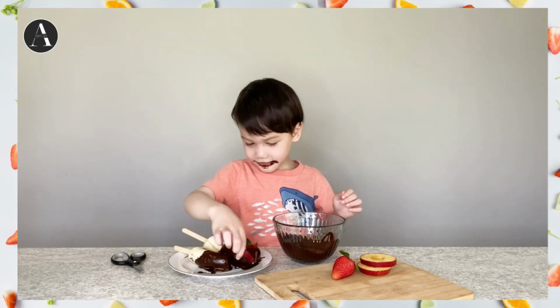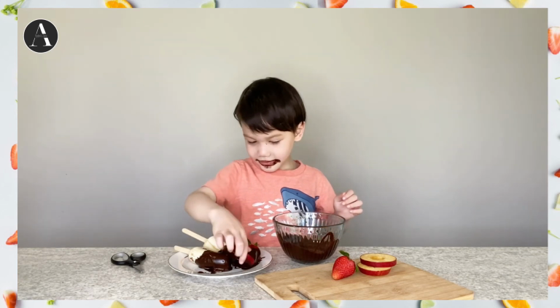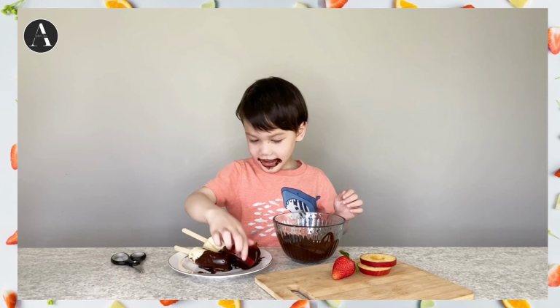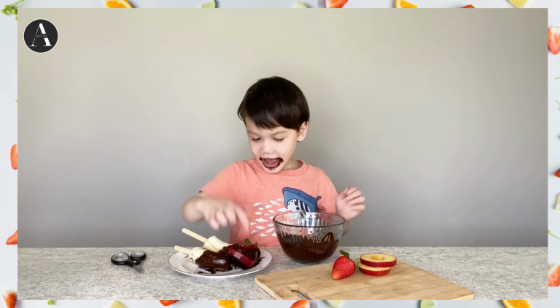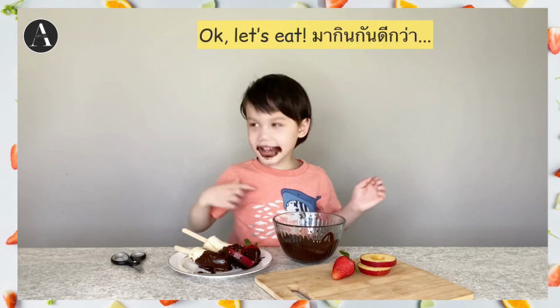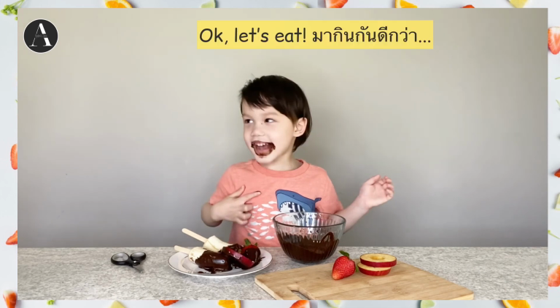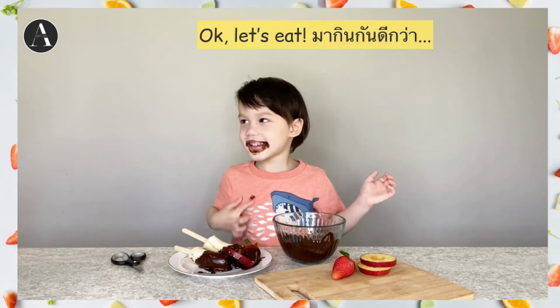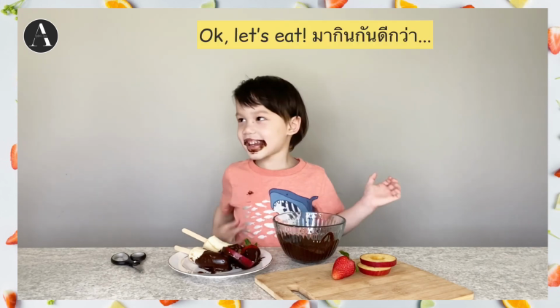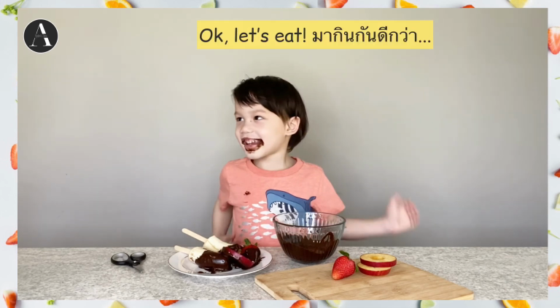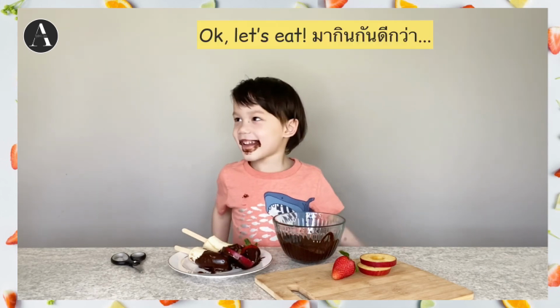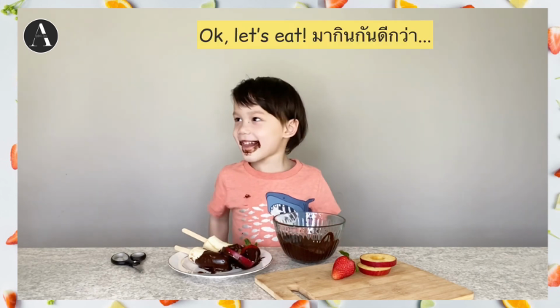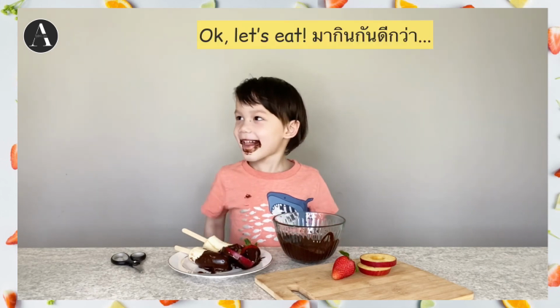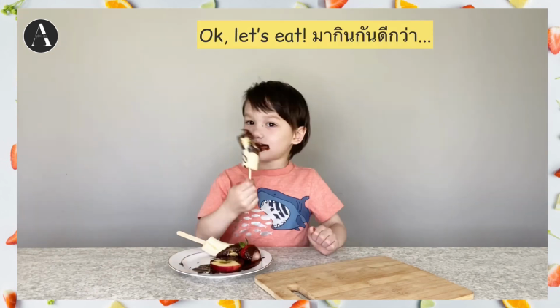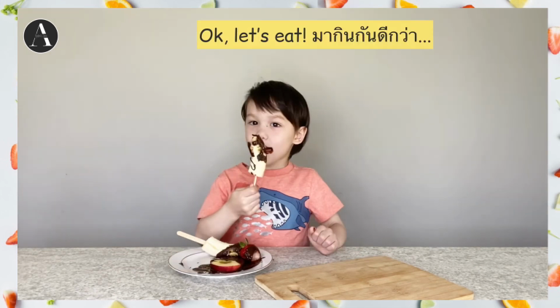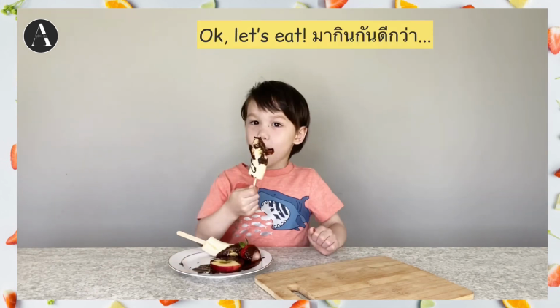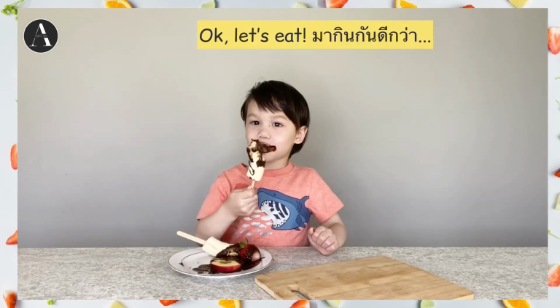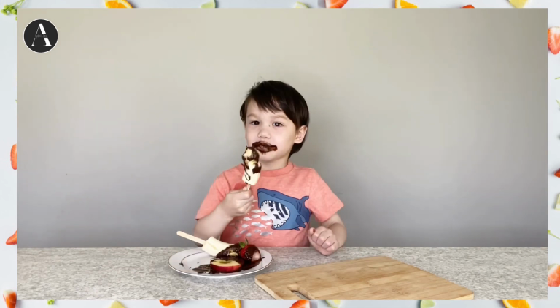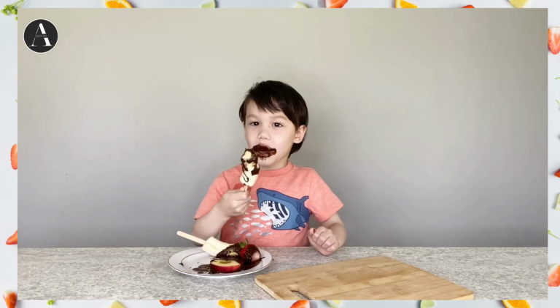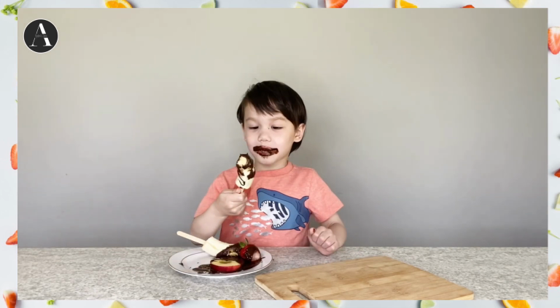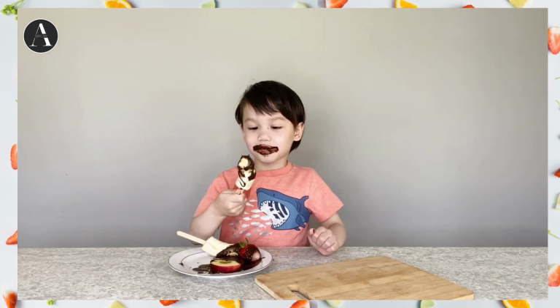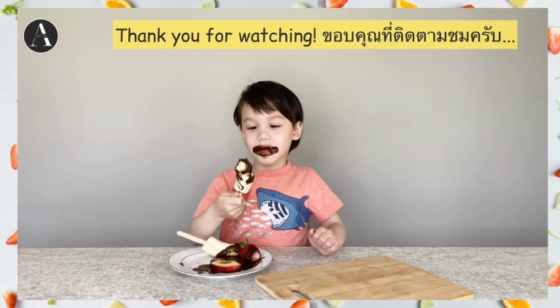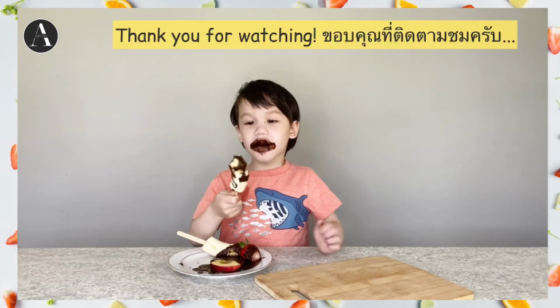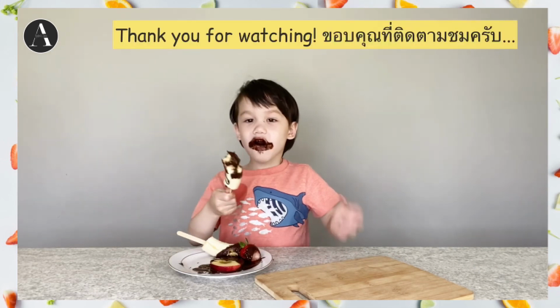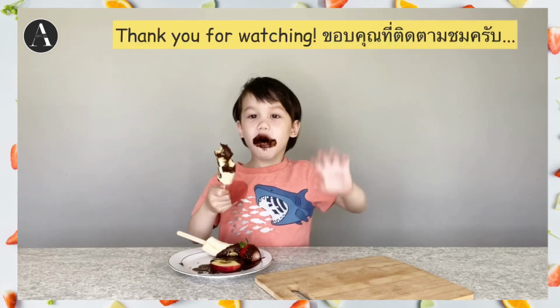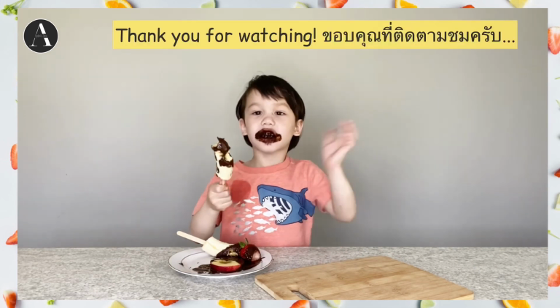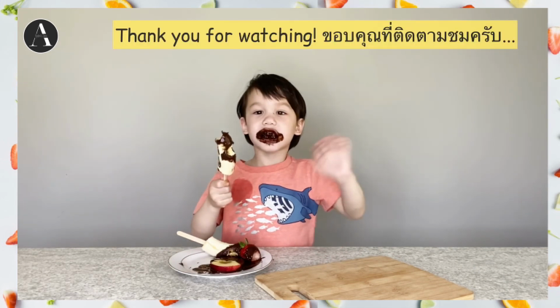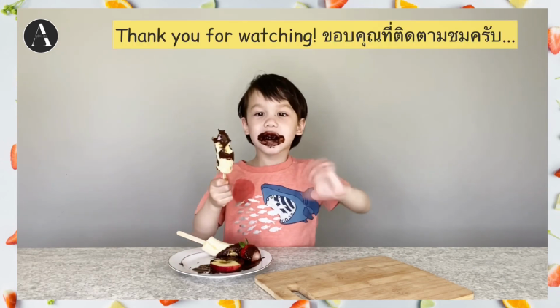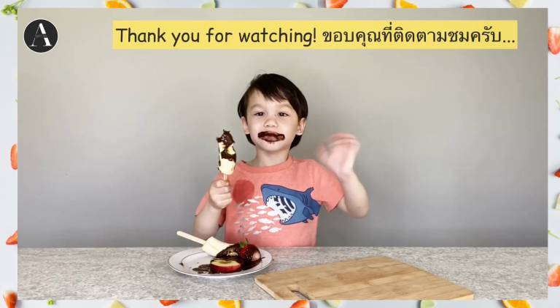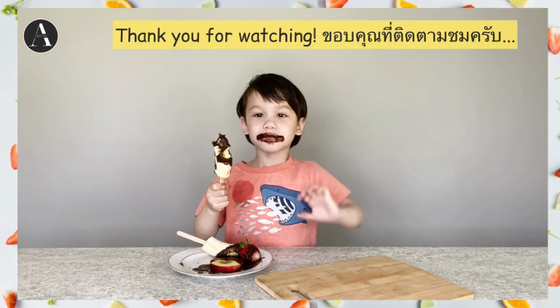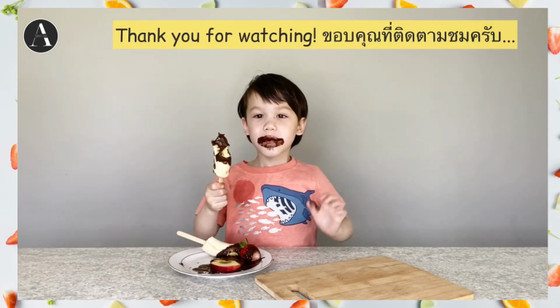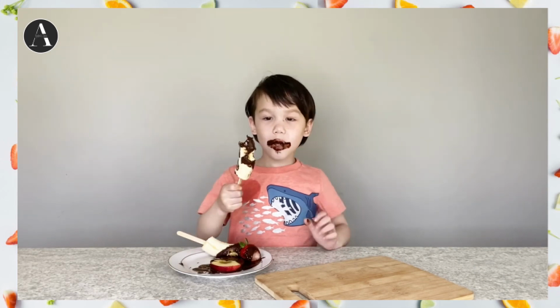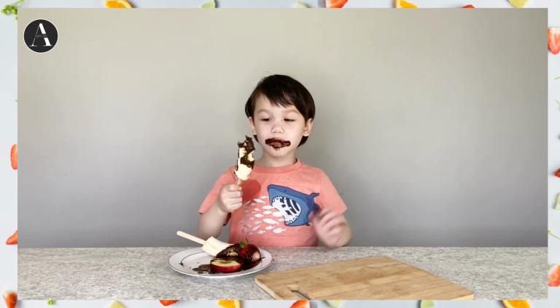I guess eat. Thank you for watching. Bye.